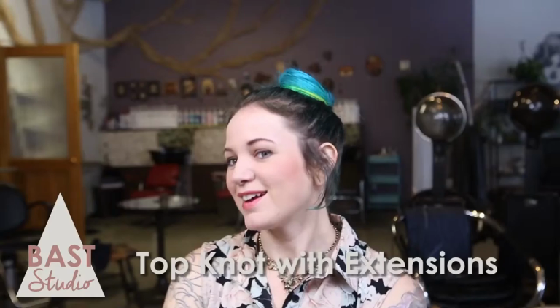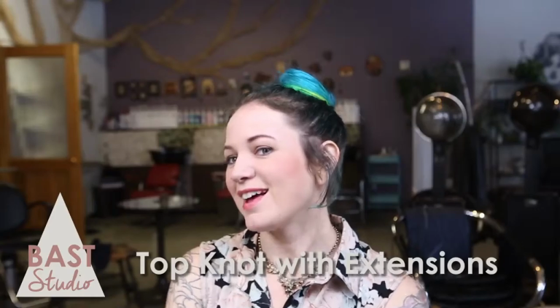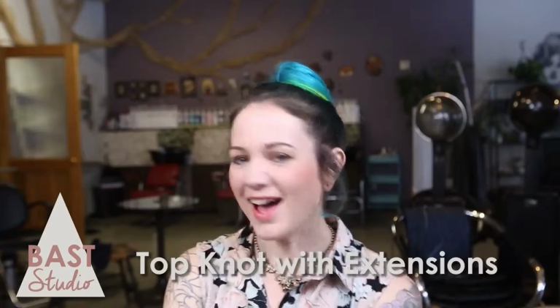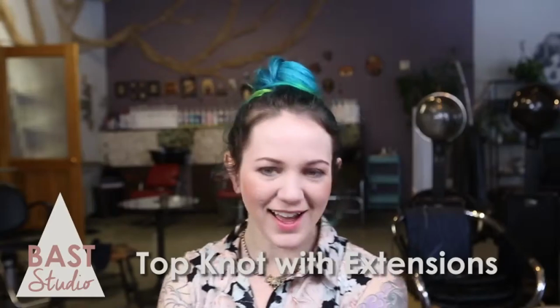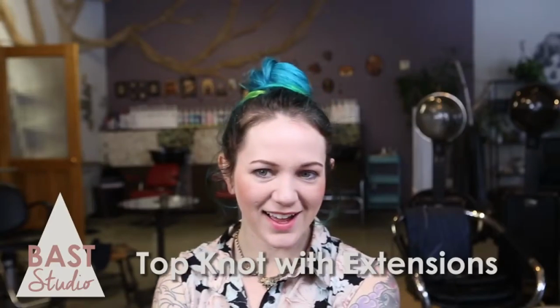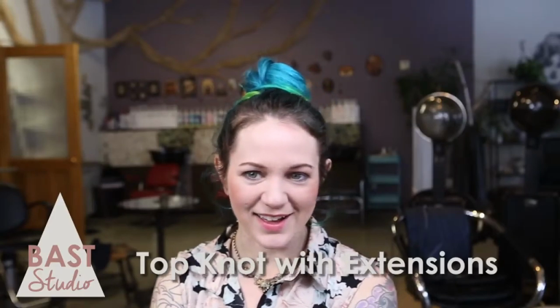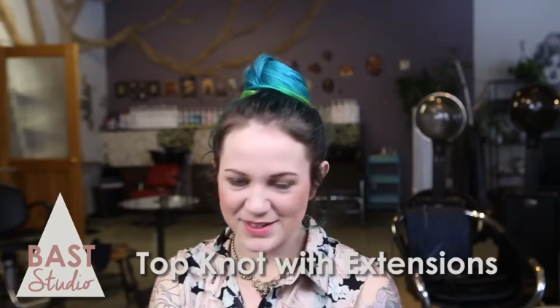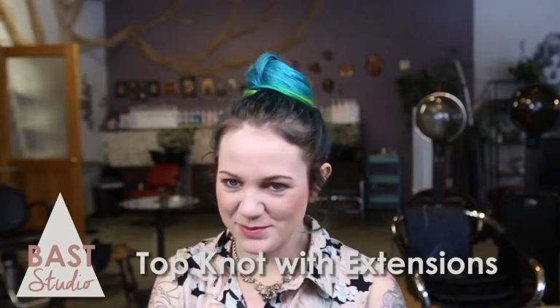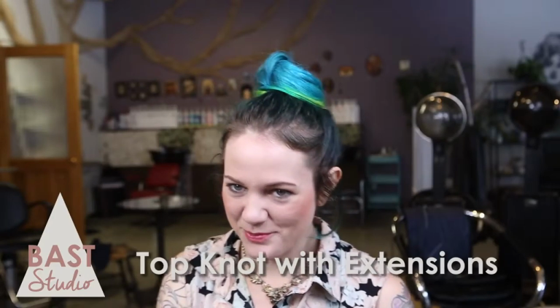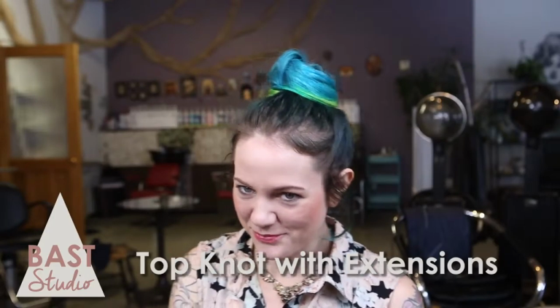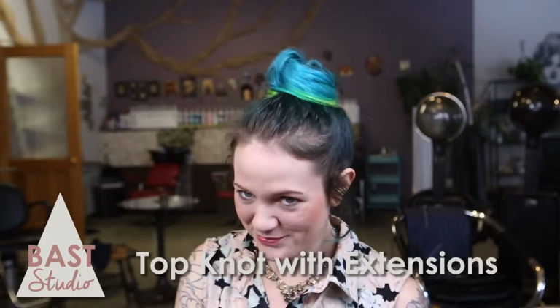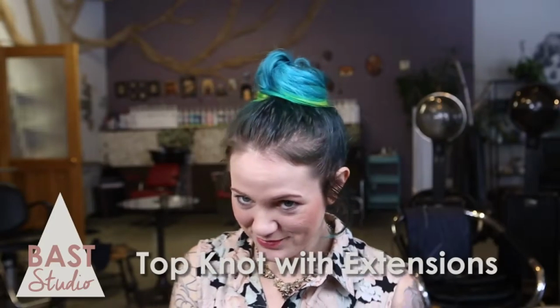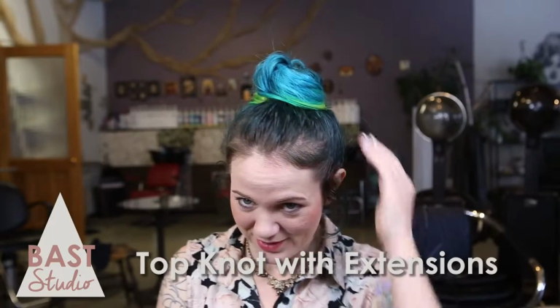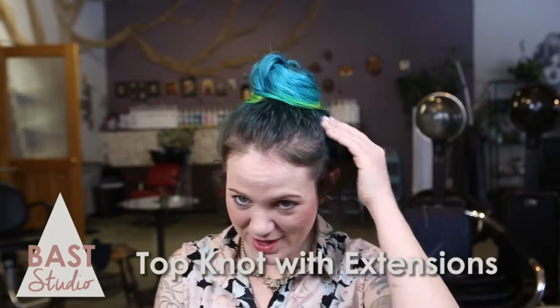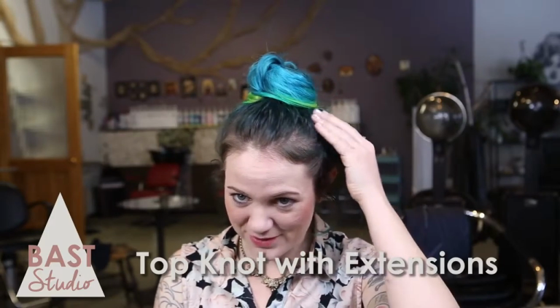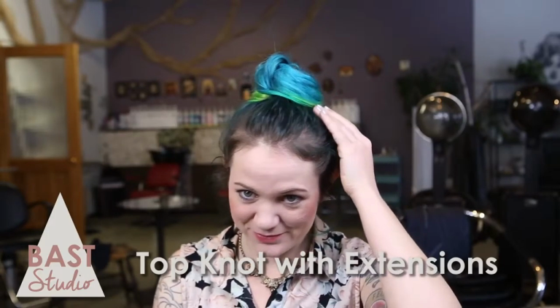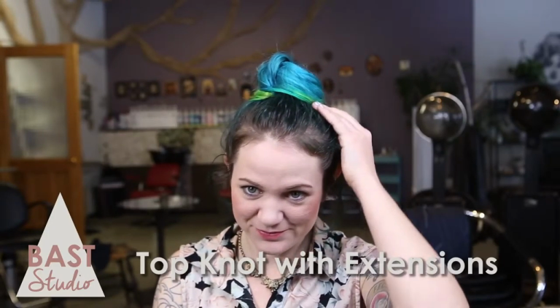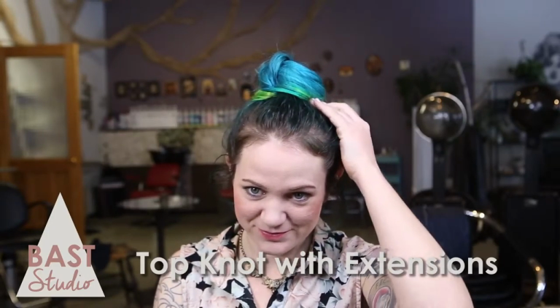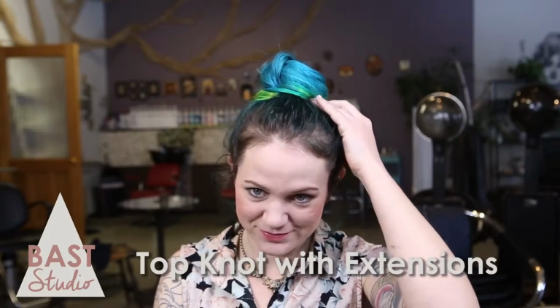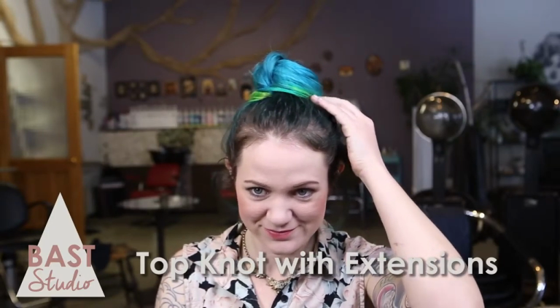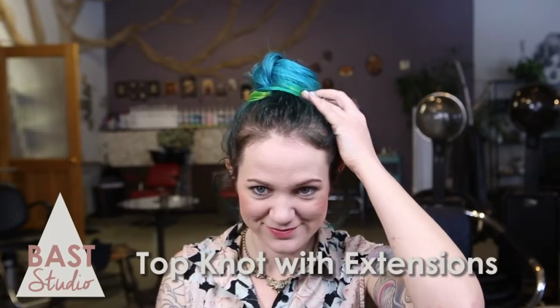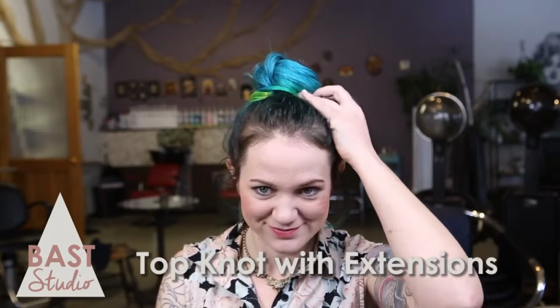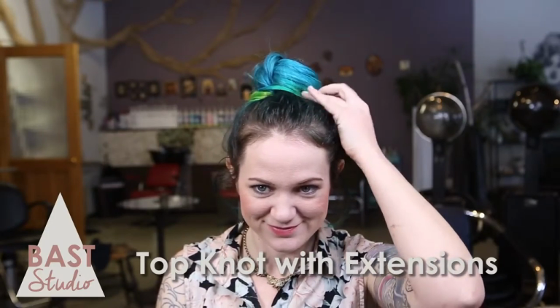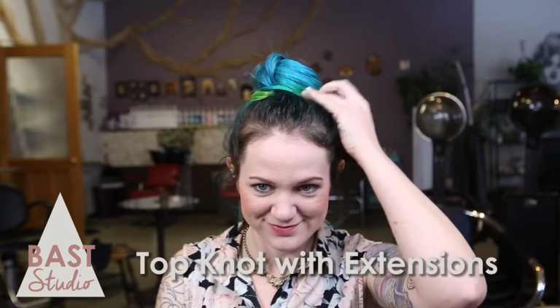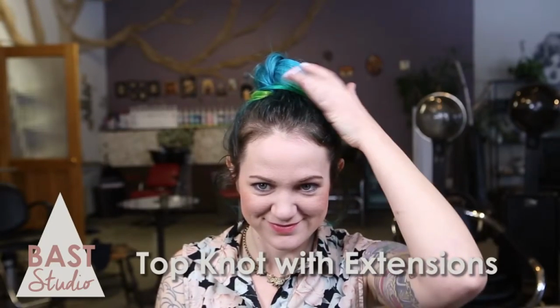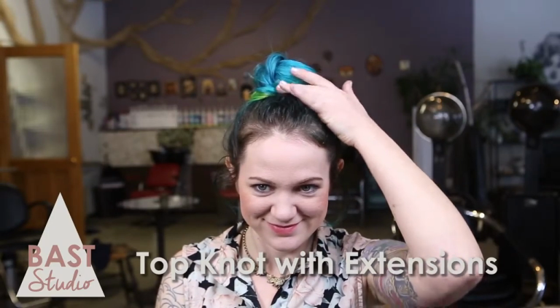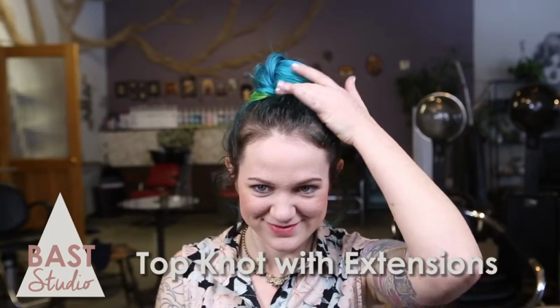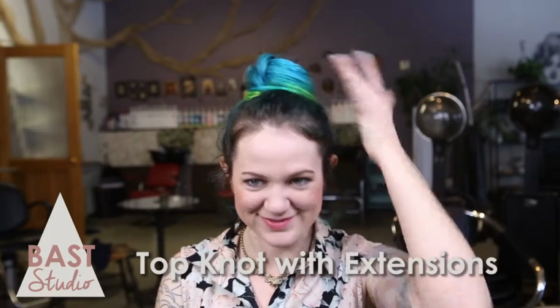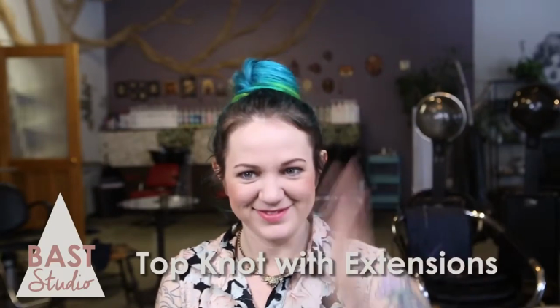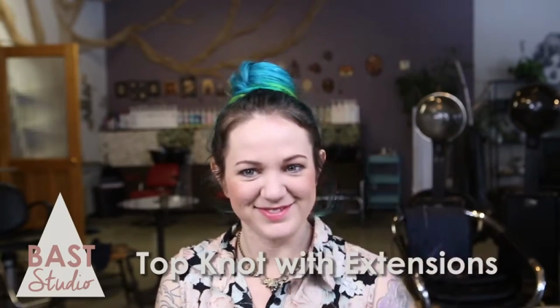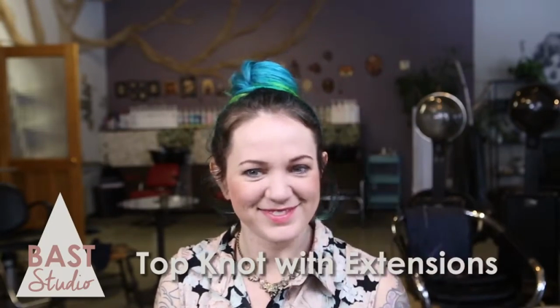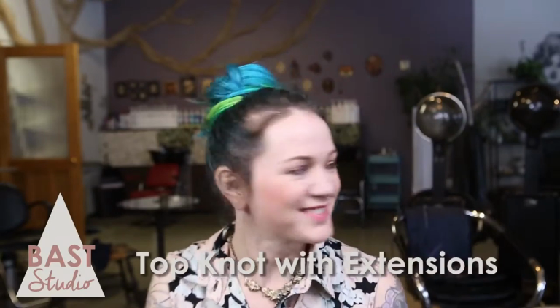This style is ideal for shoulder-length hair or people with fine hair who just want to add some body to their top knot.